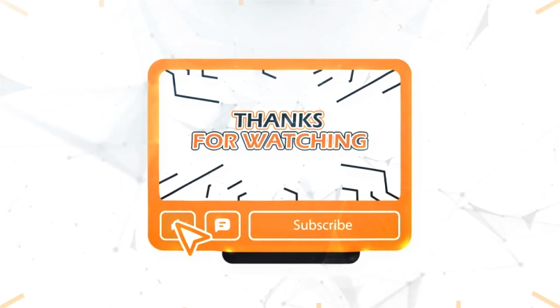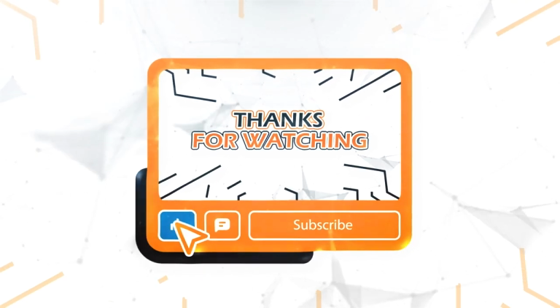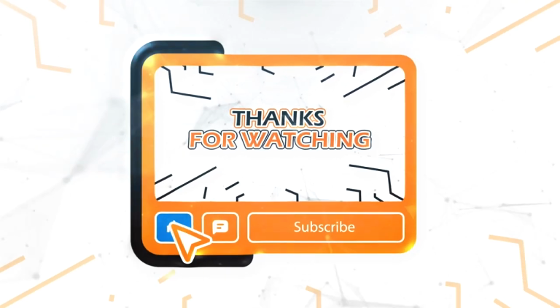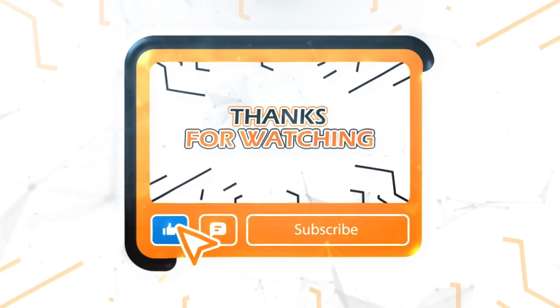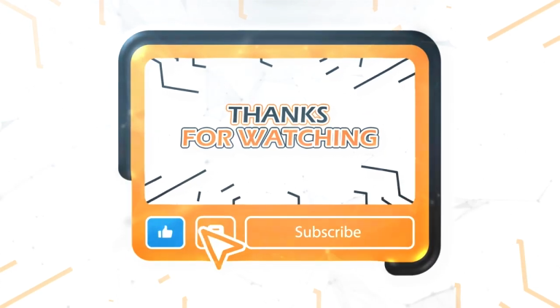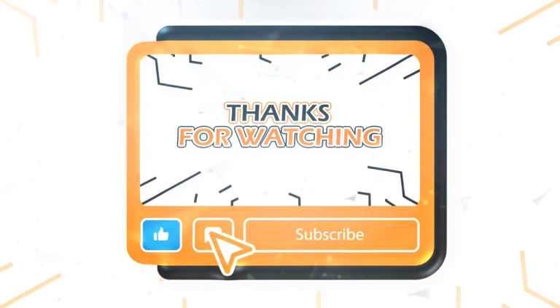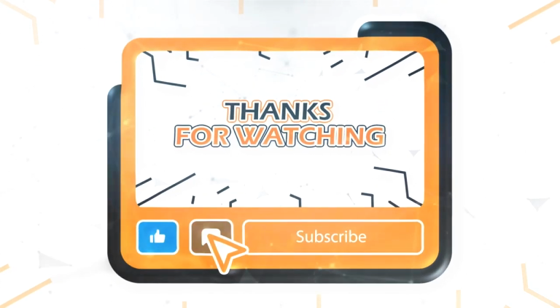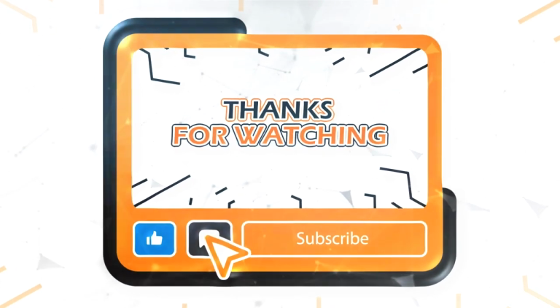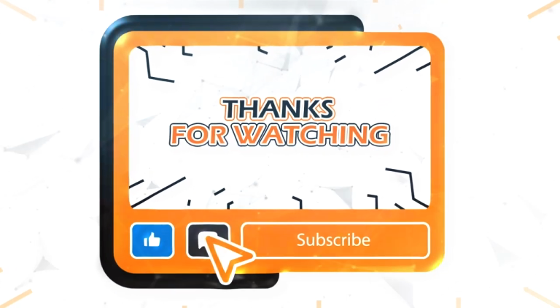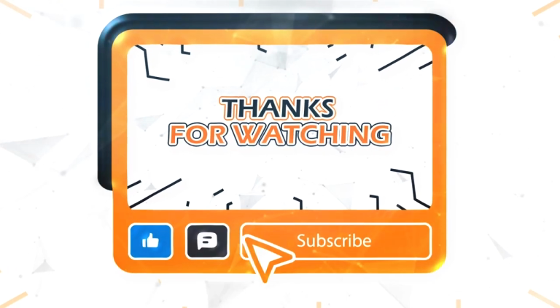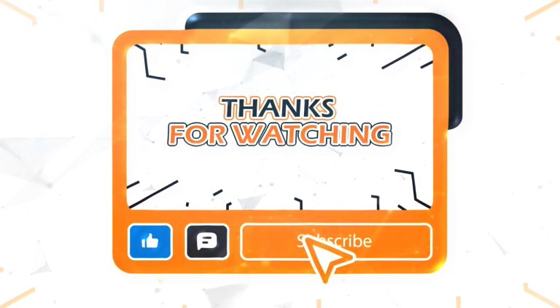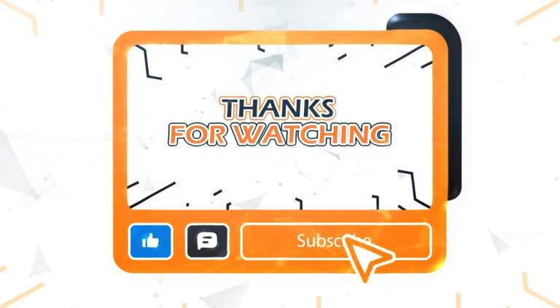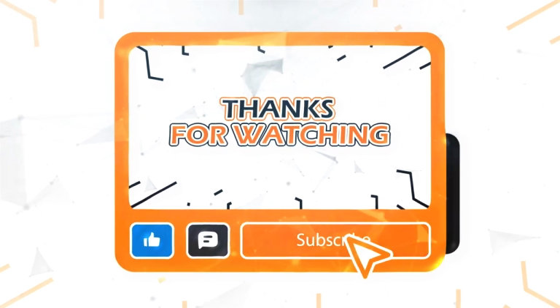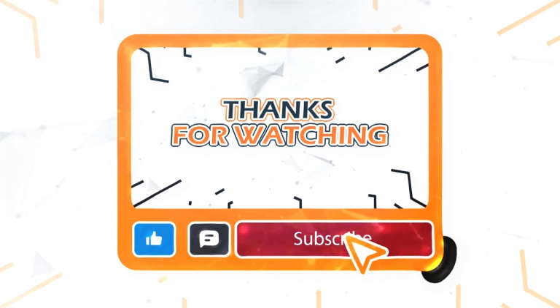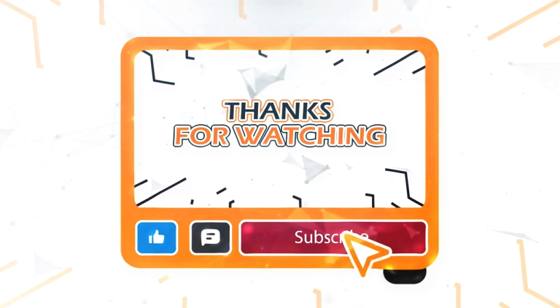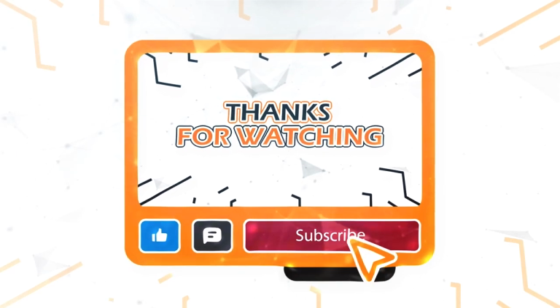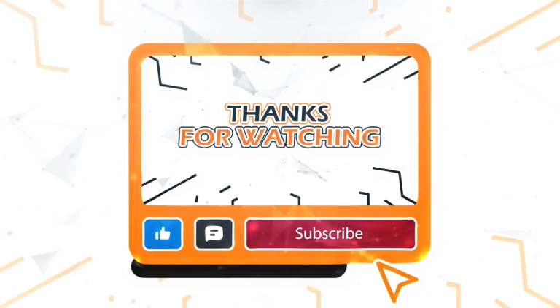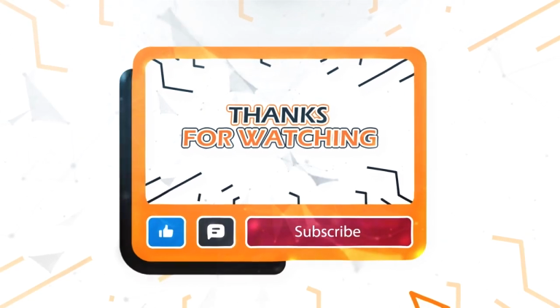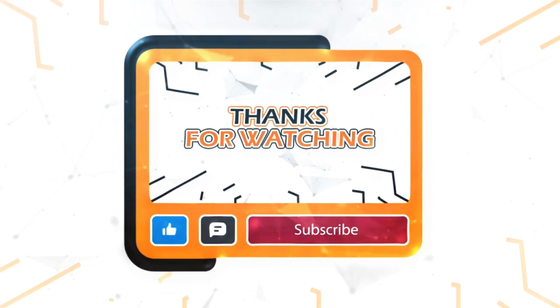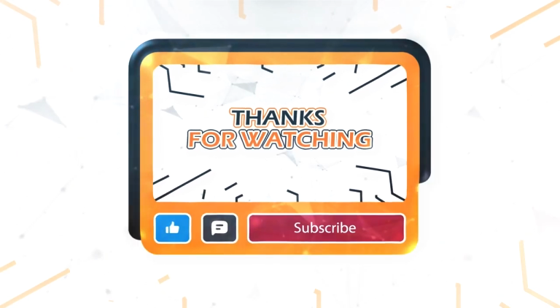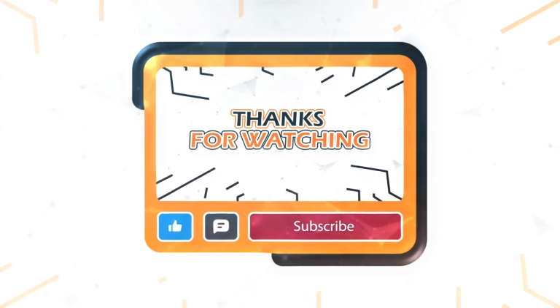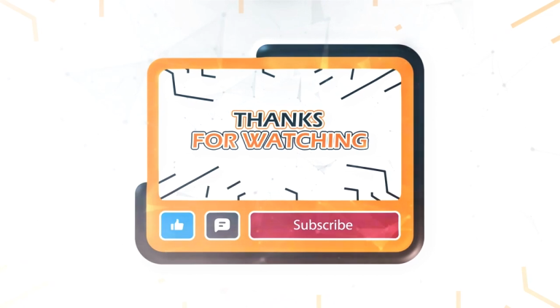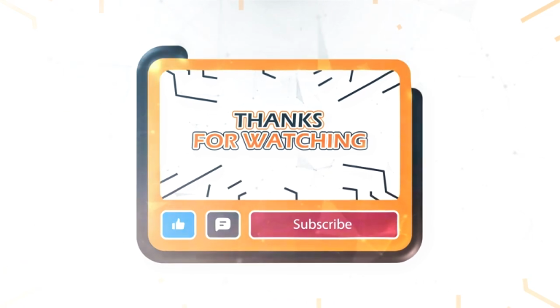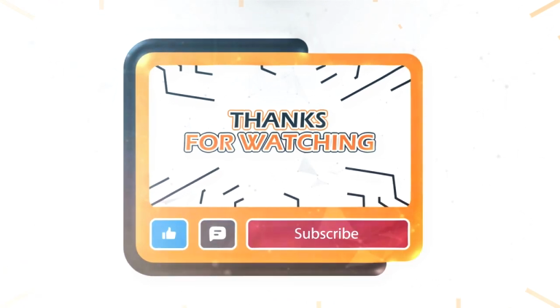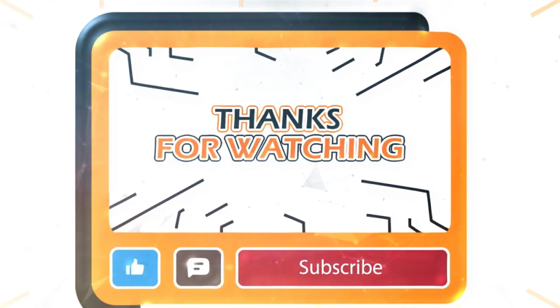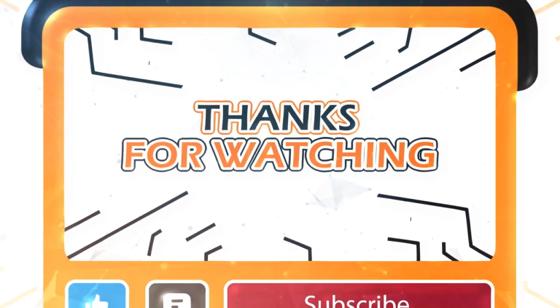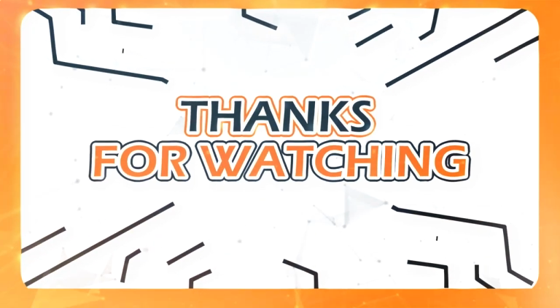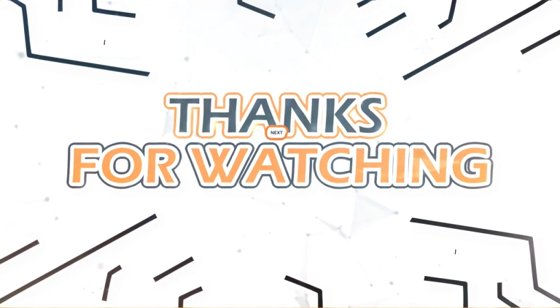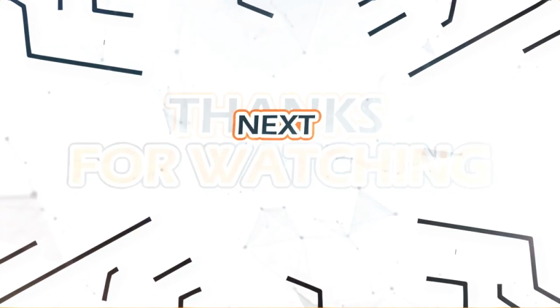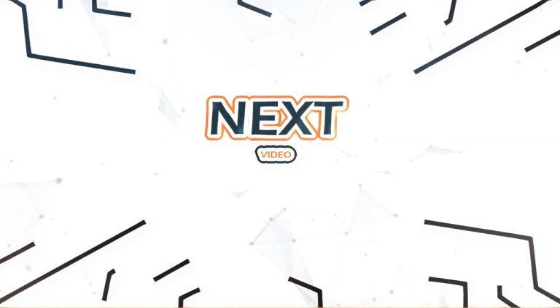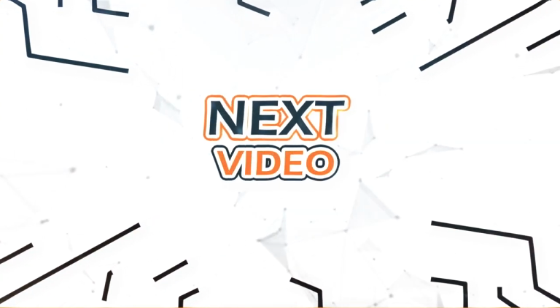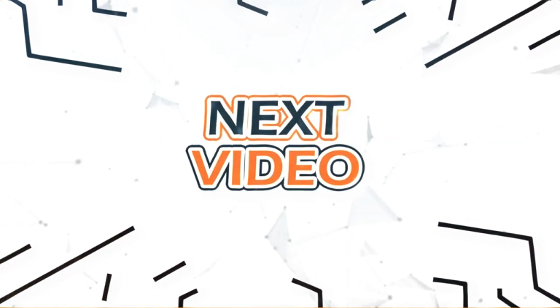For more information, we'll see you in the next video.